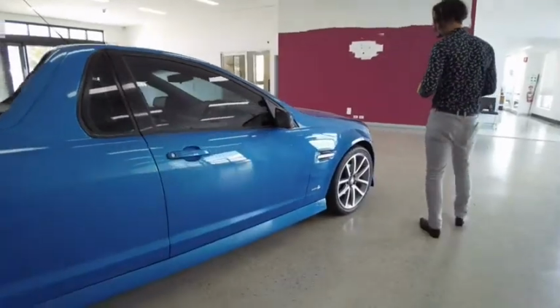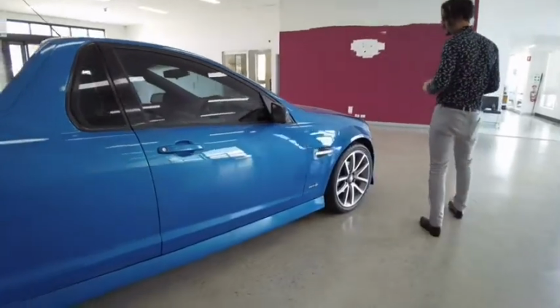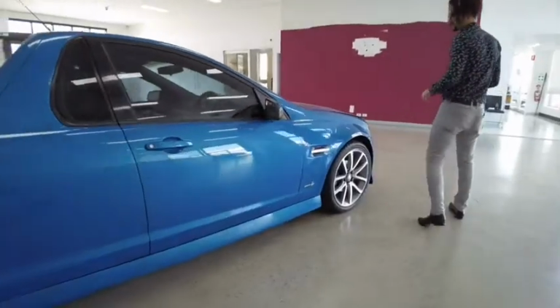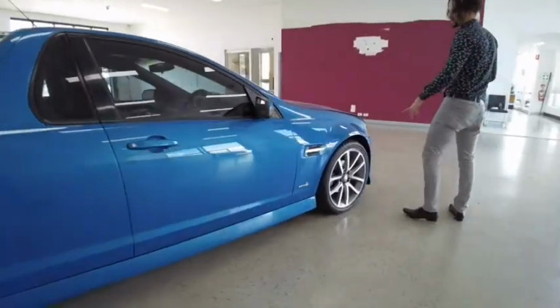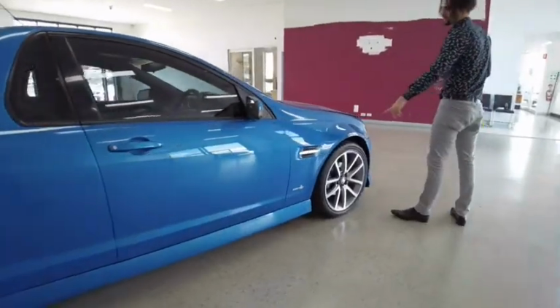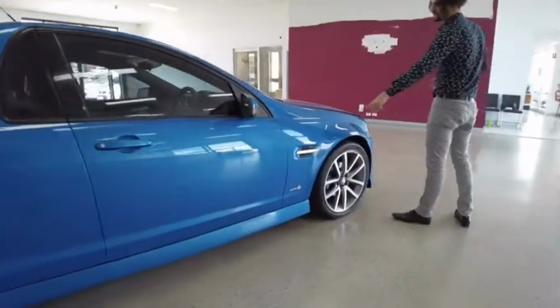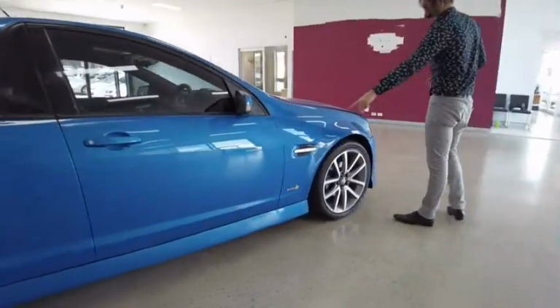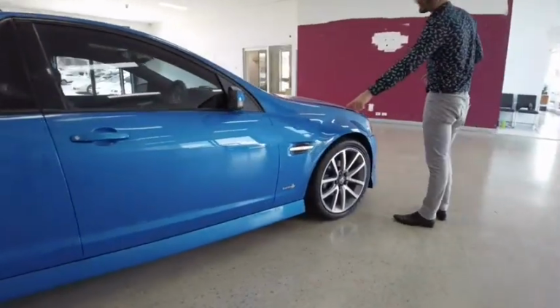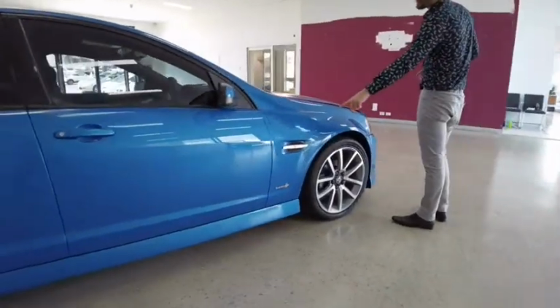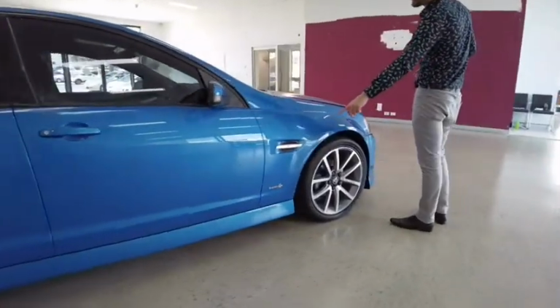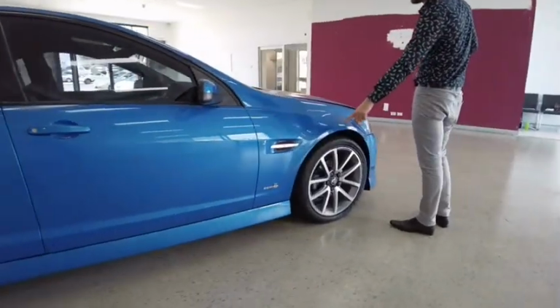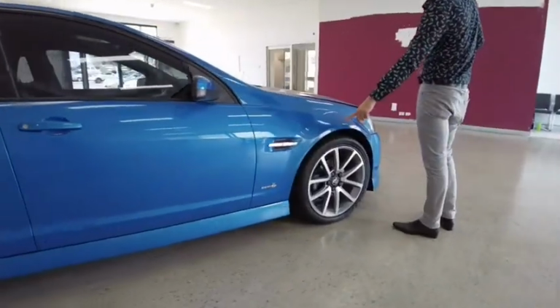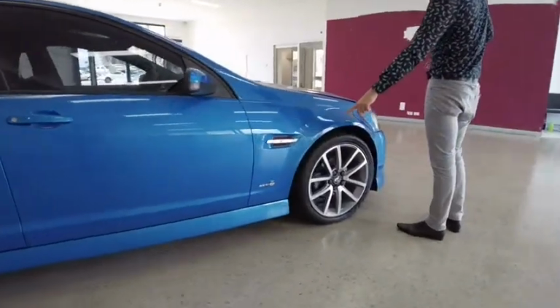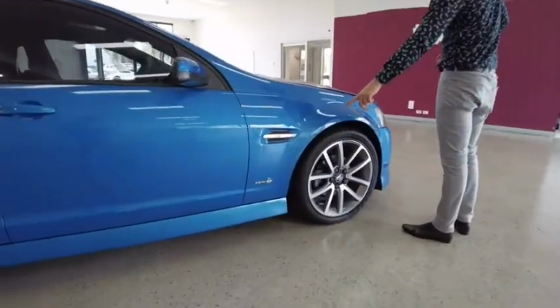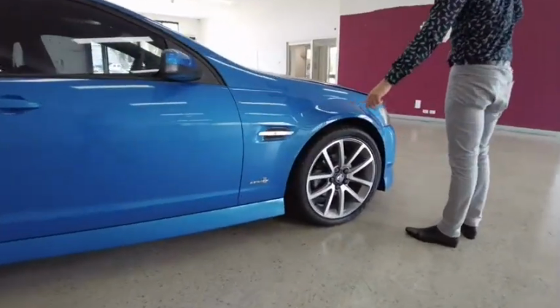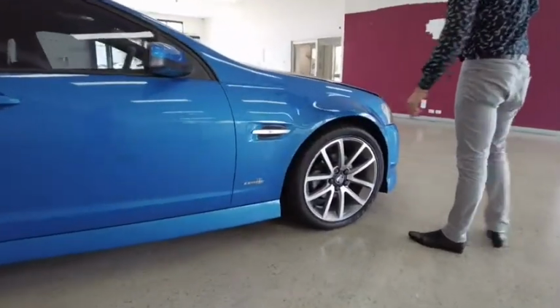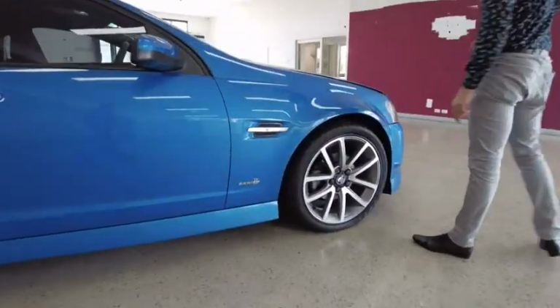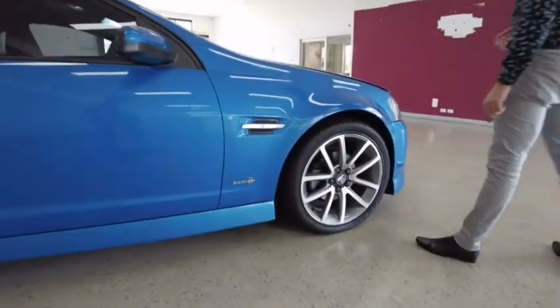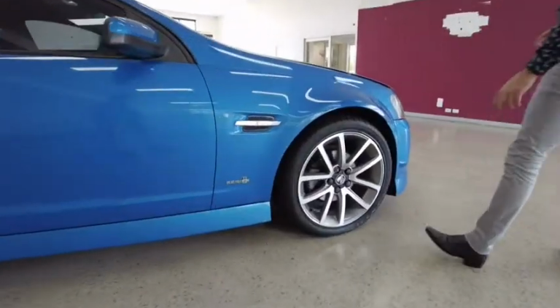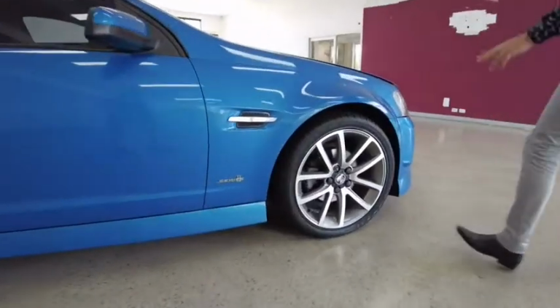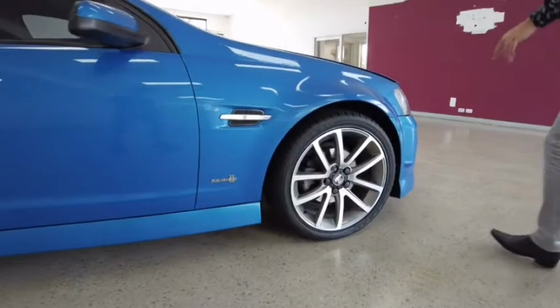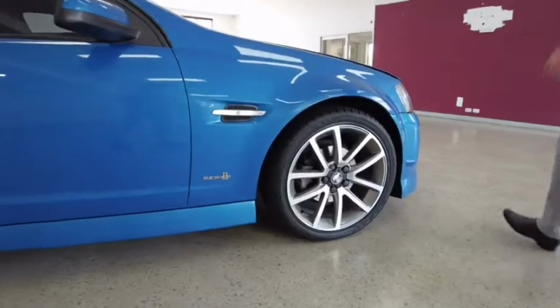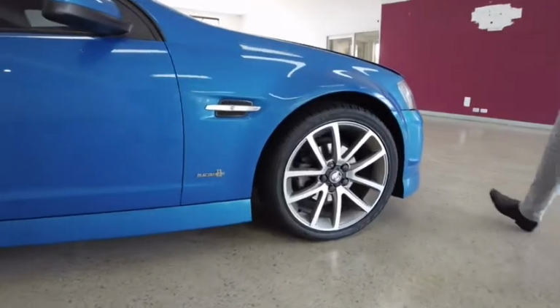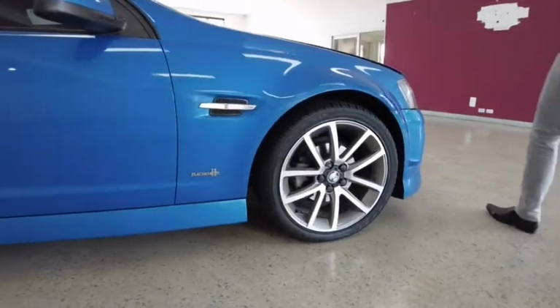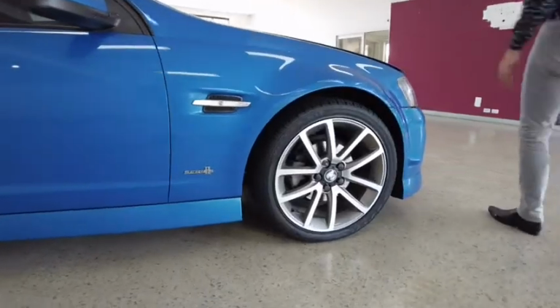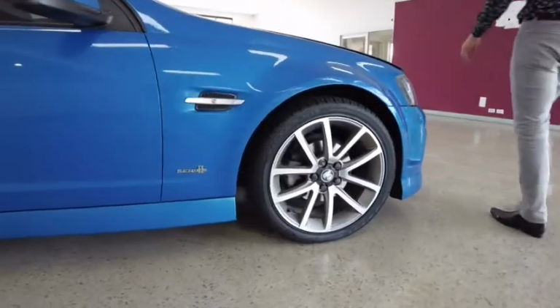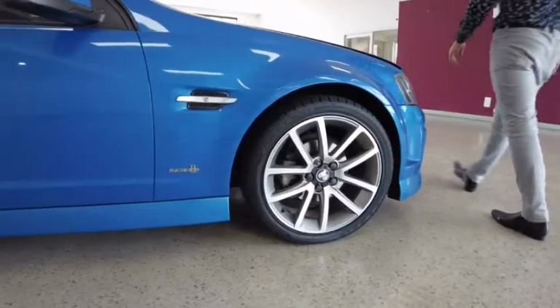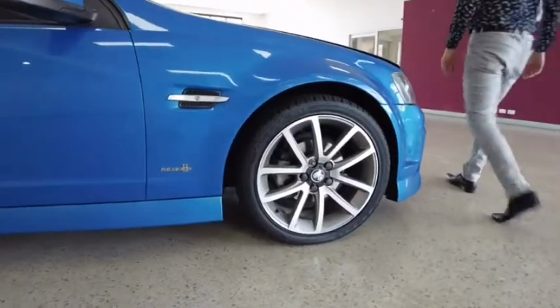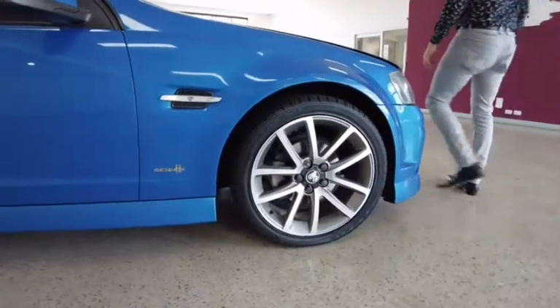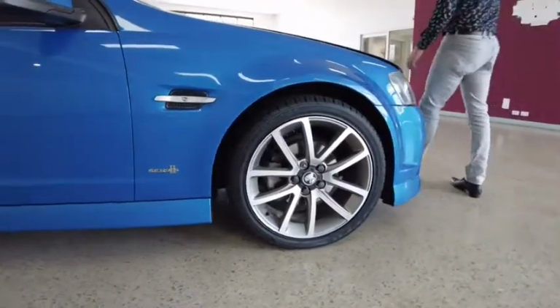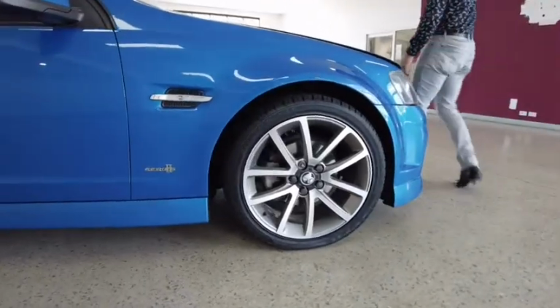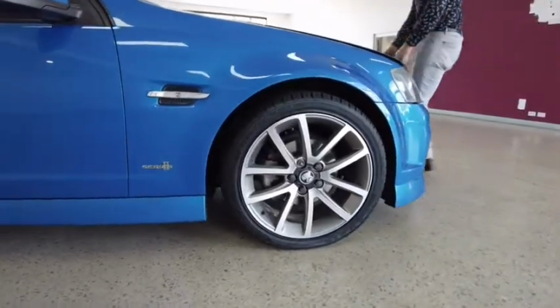Once again, side indication and Series 2 badge as we pass along. And here's our fourth and final tyre.